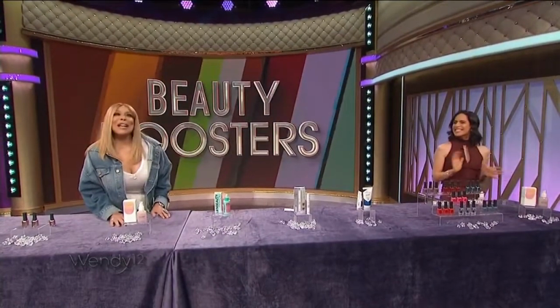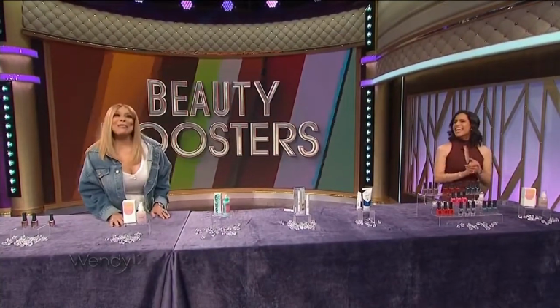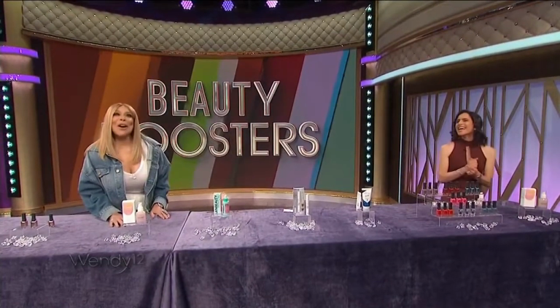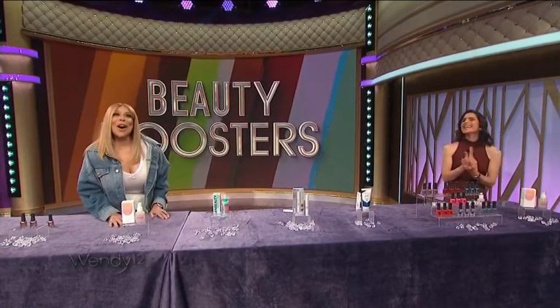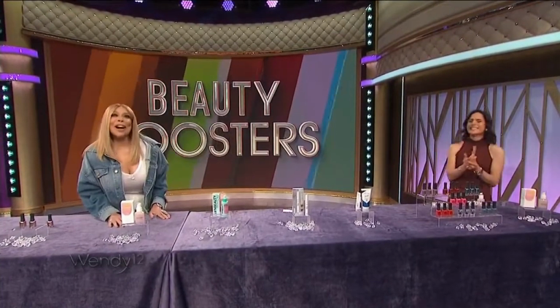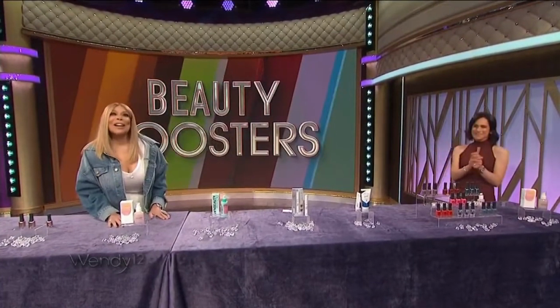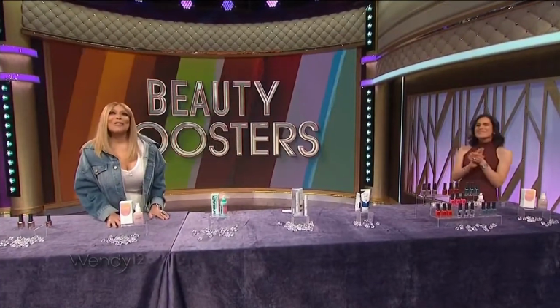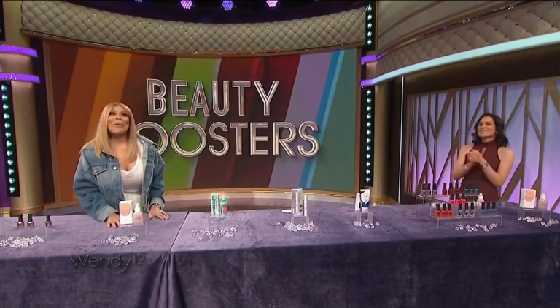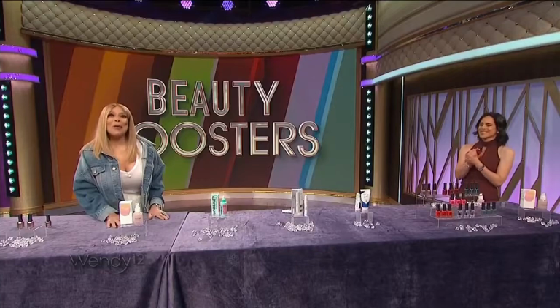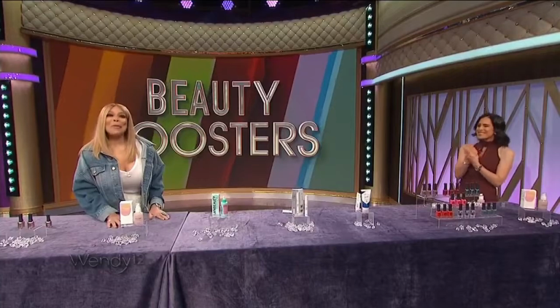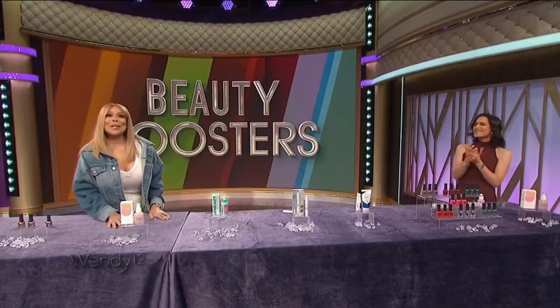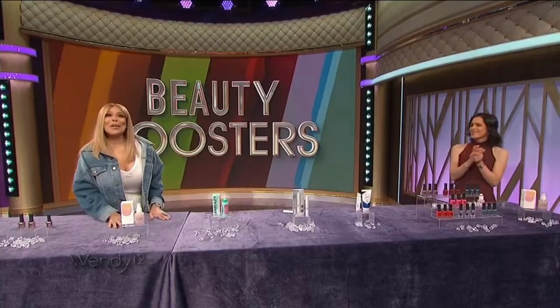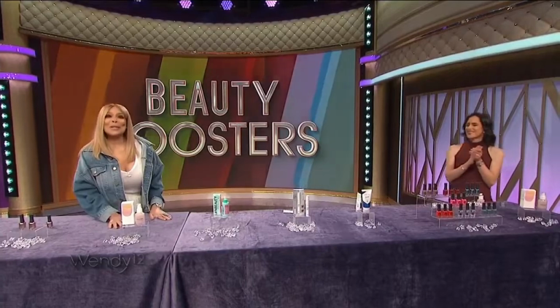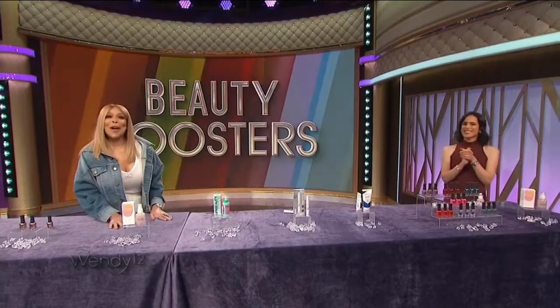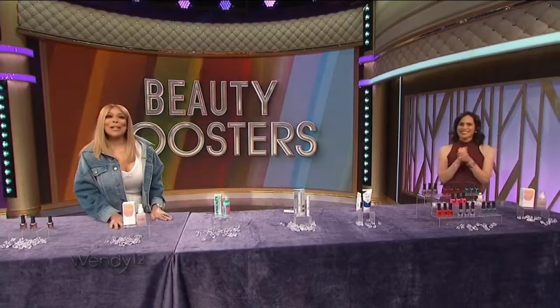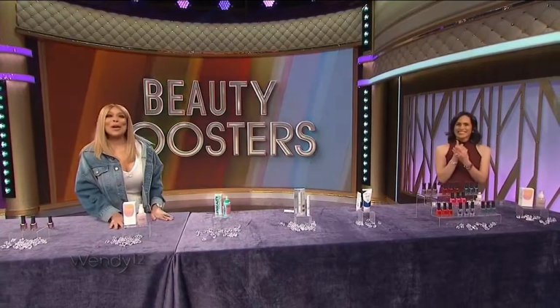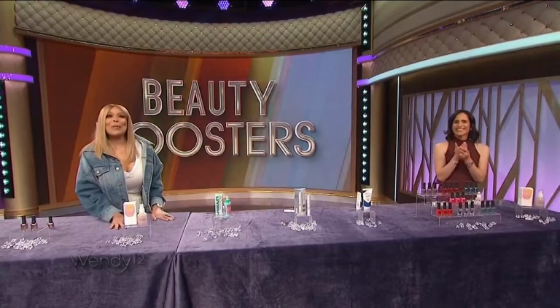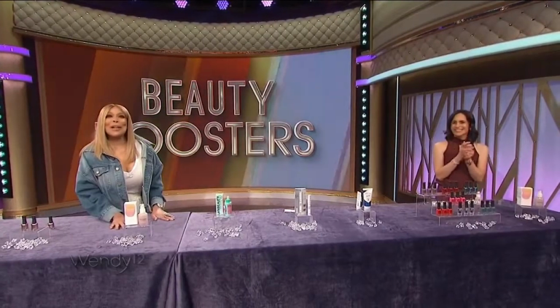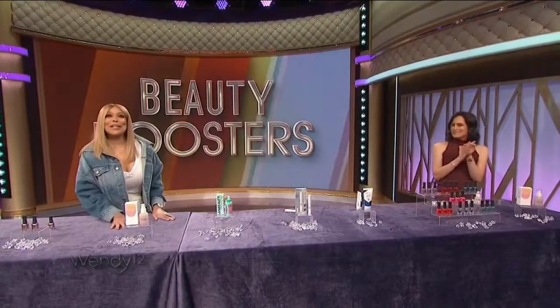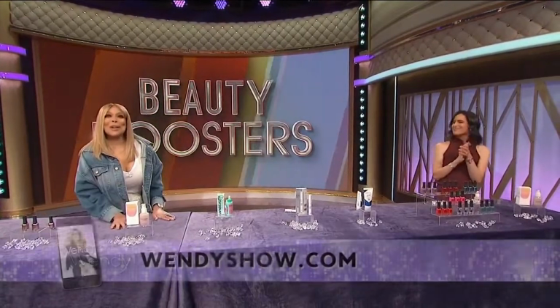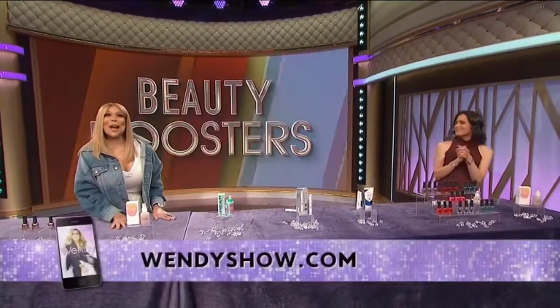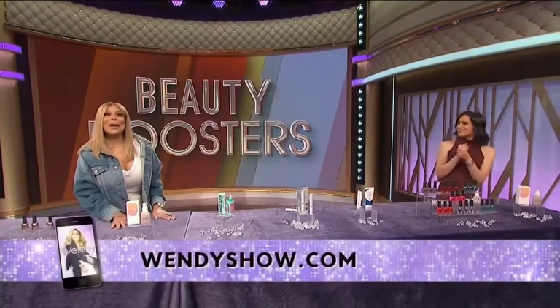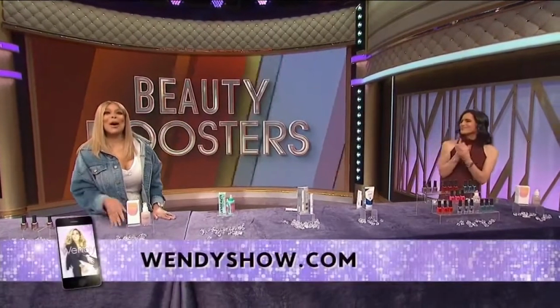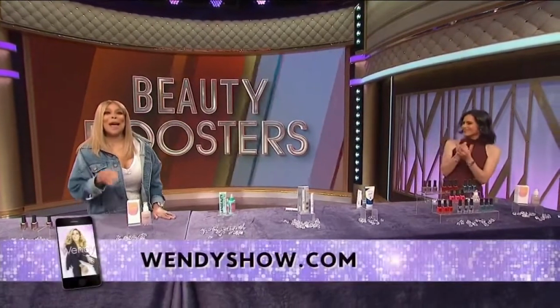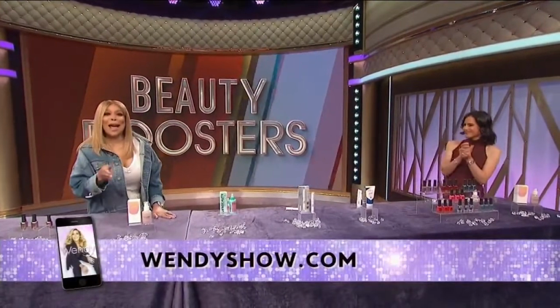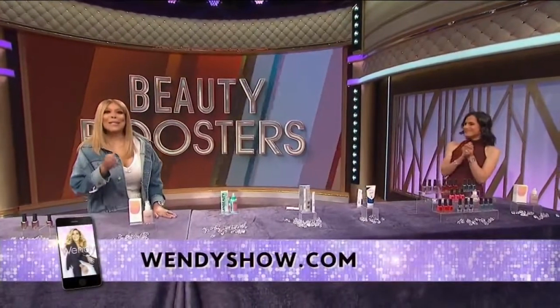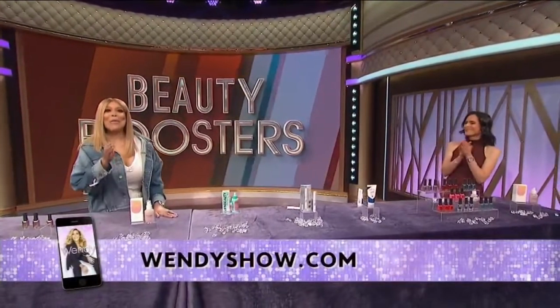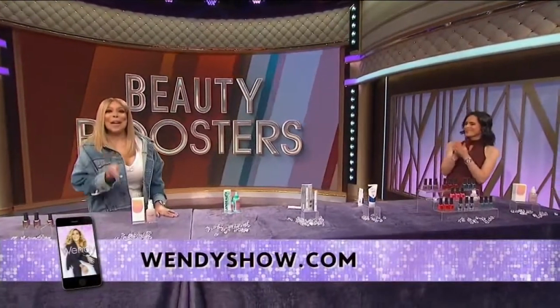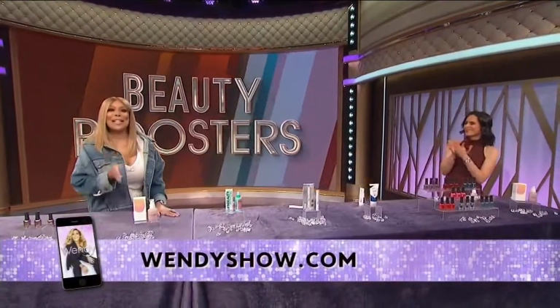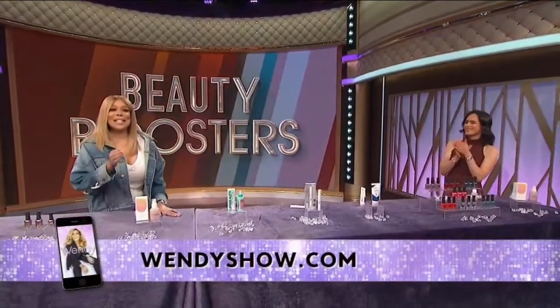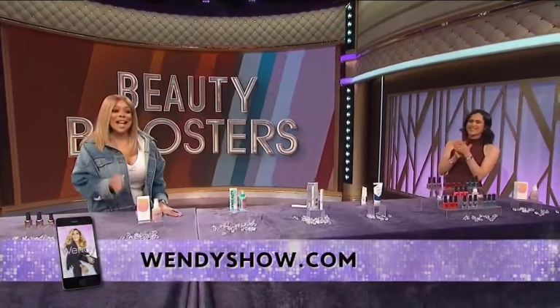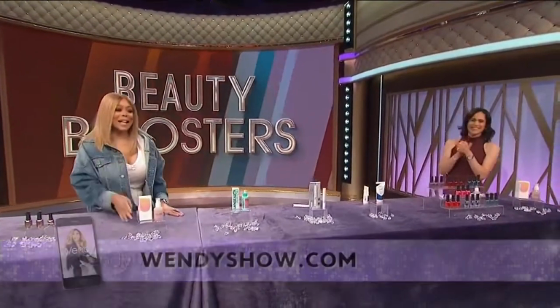For more information on these products, go to wendyshow.com. Ask Wendy is next.